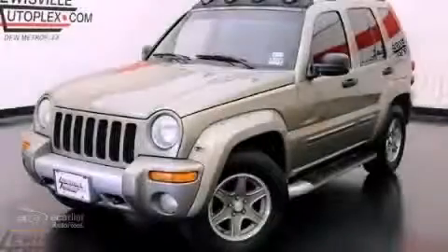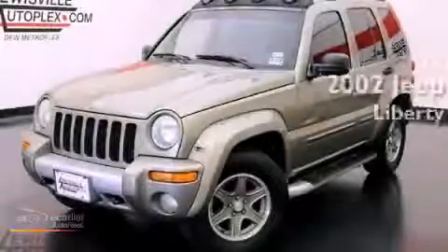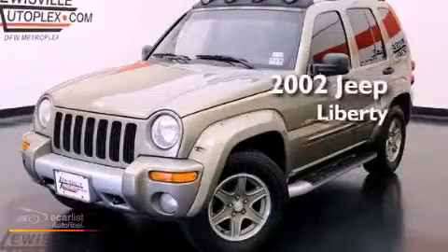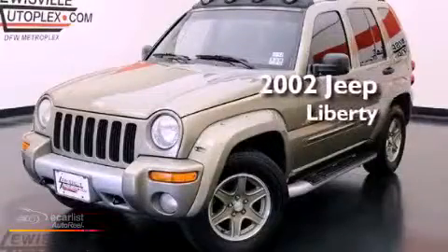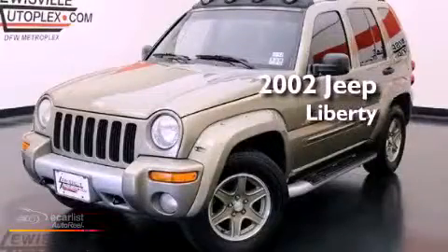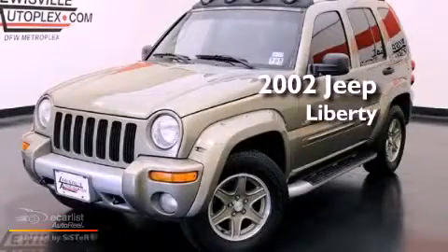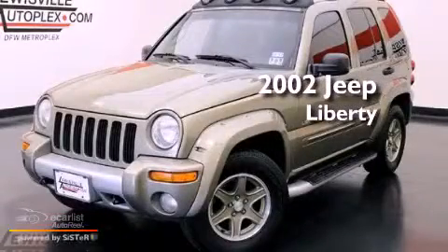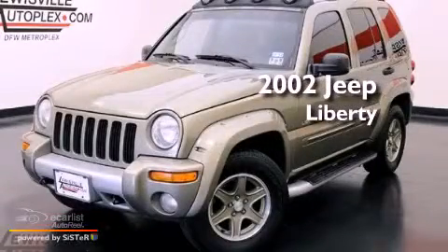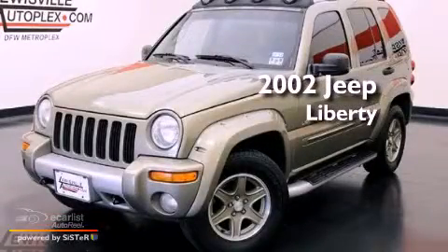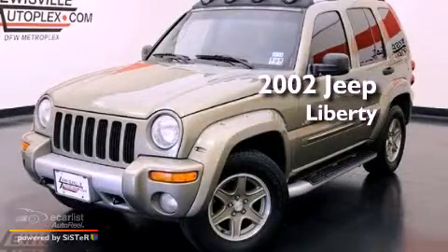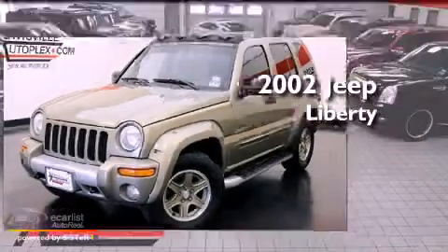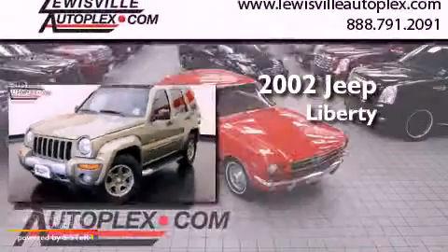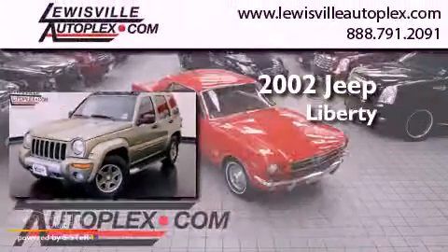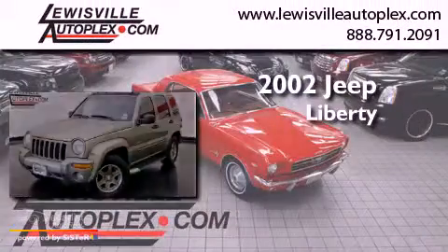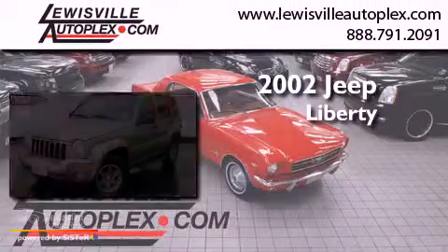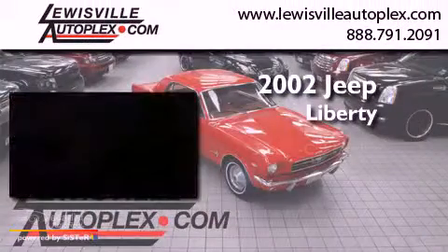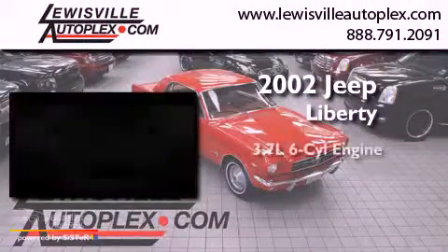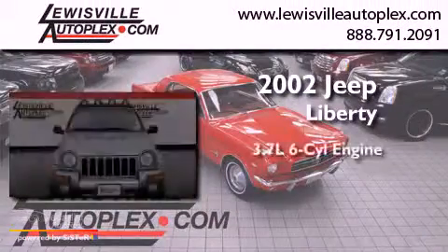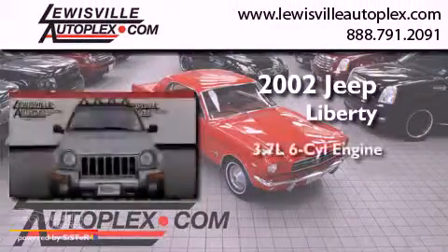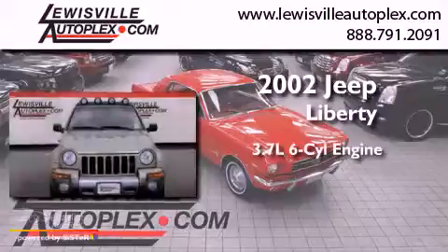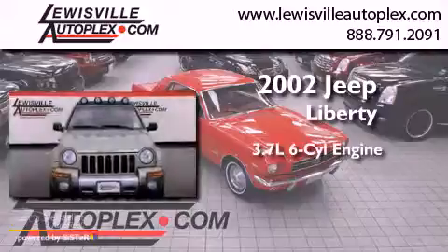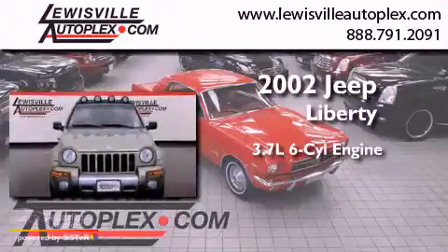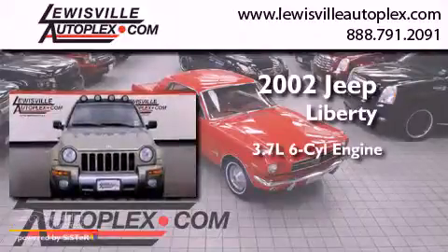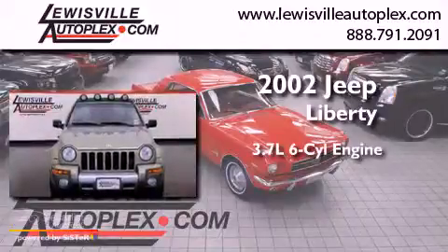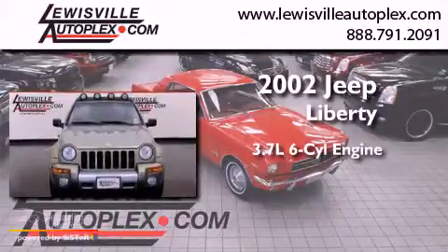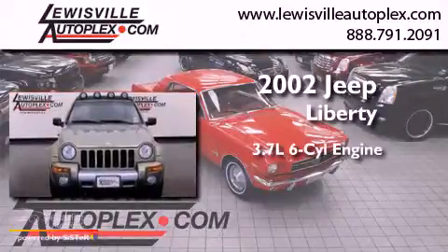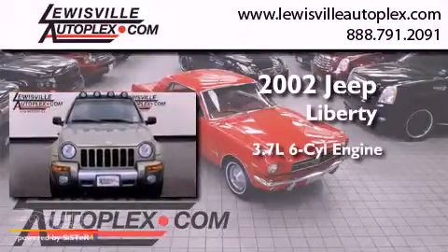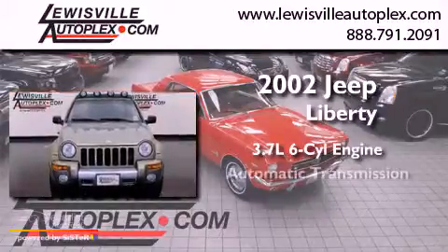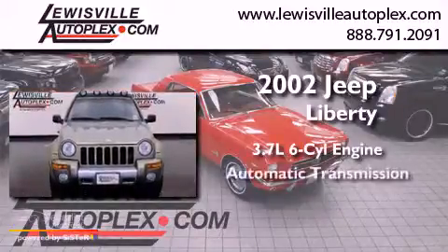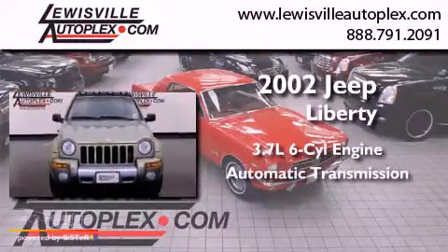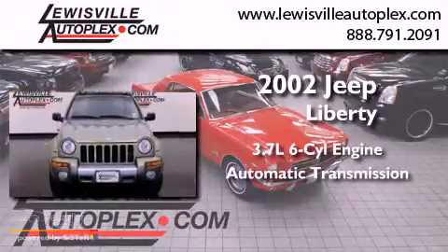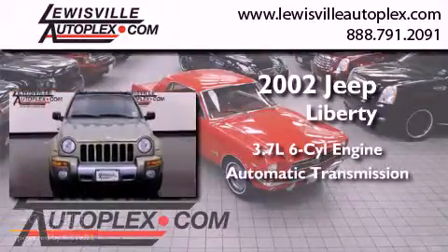This is a 2002 Jeep Liberty. It has a 3.7-liter six-cylinder engine and an automatic transmission.